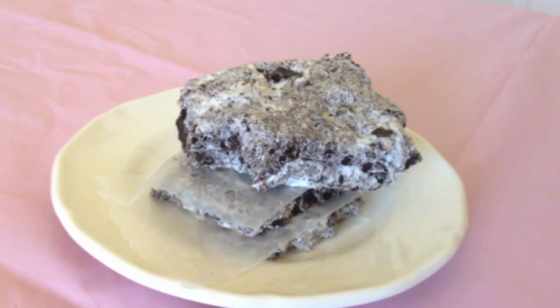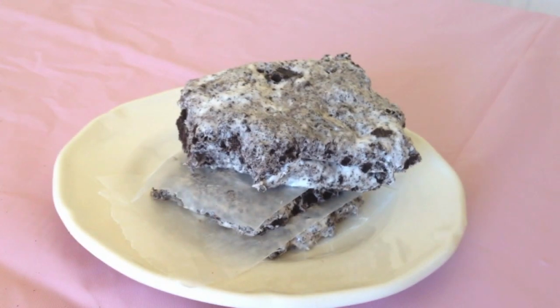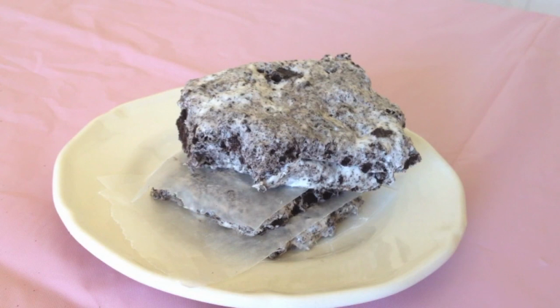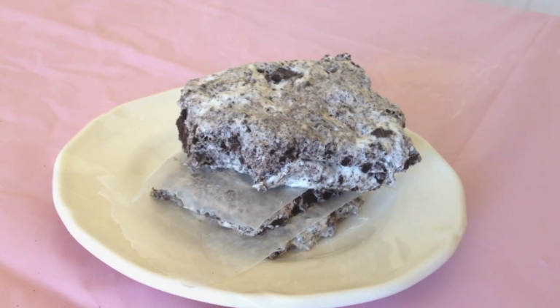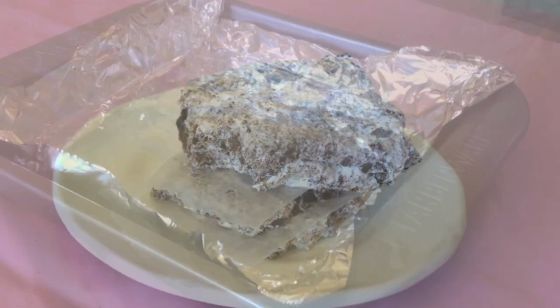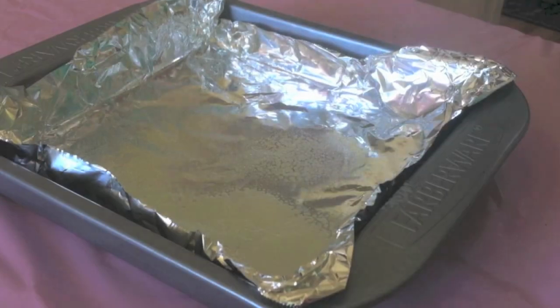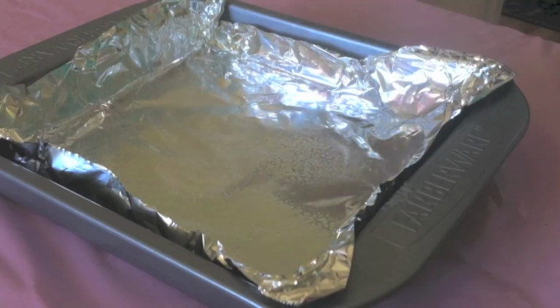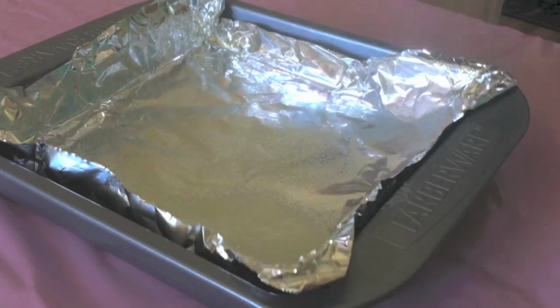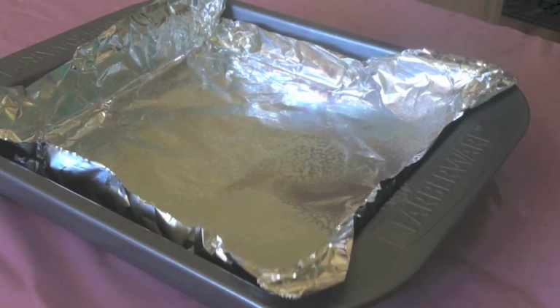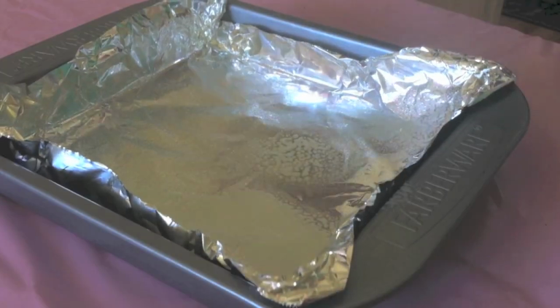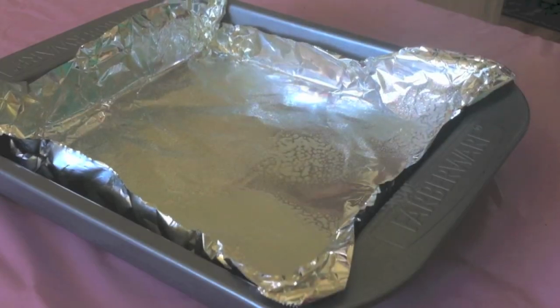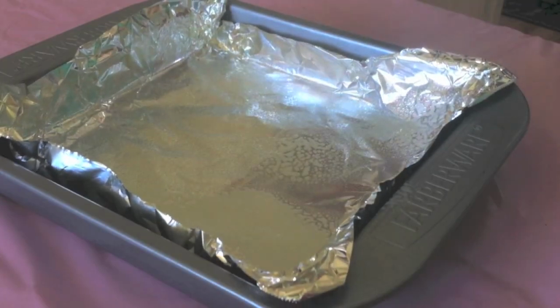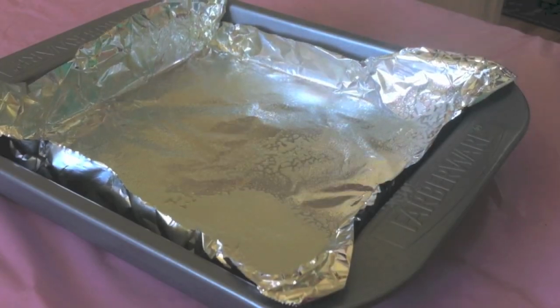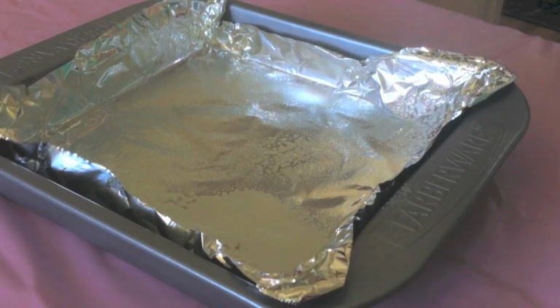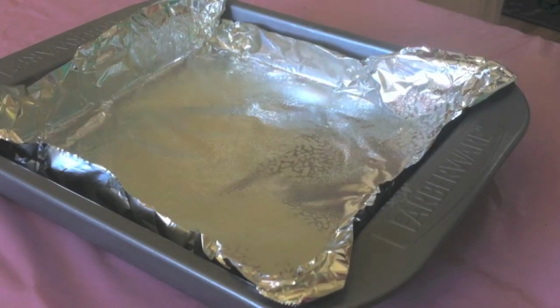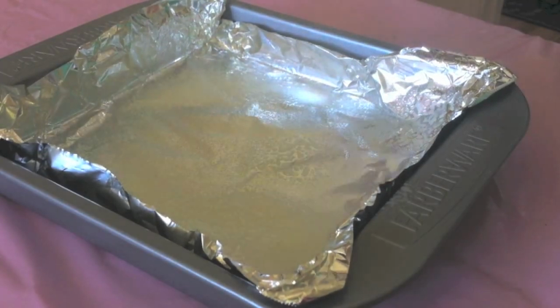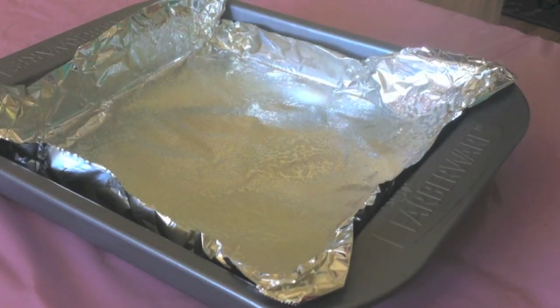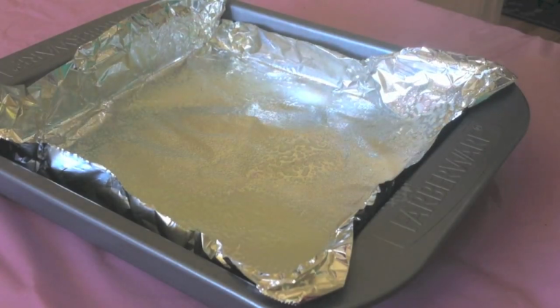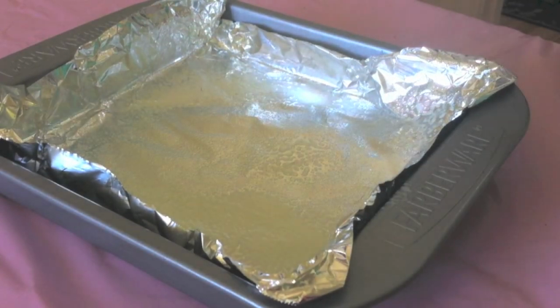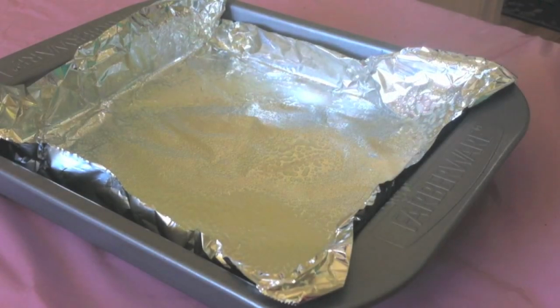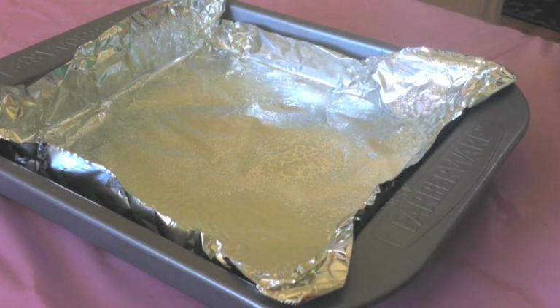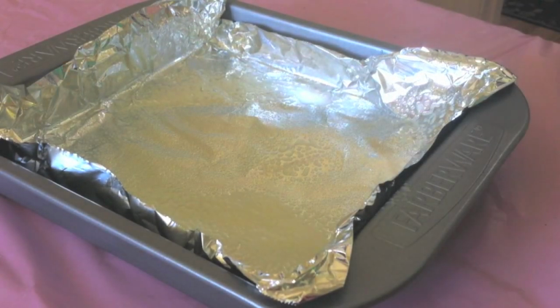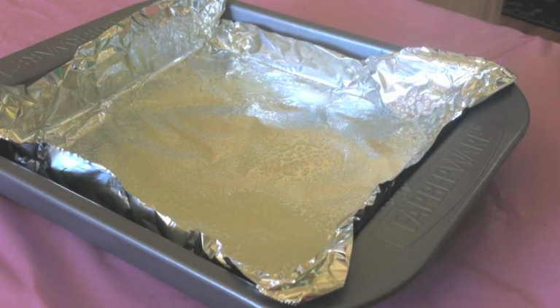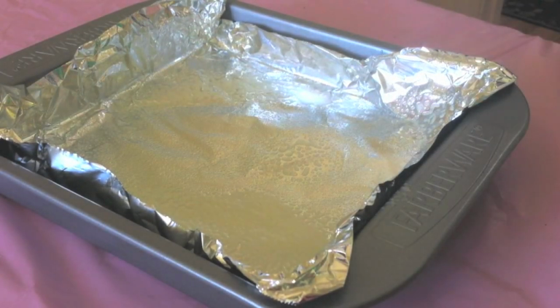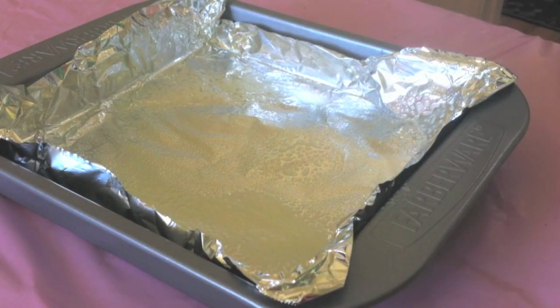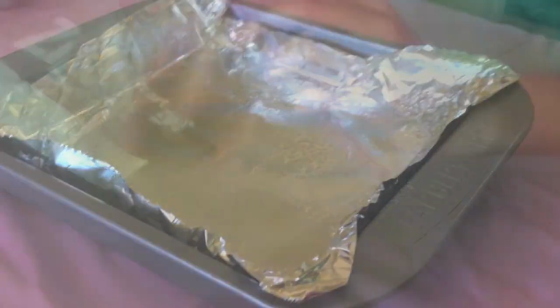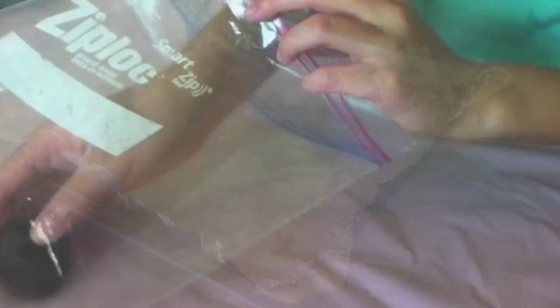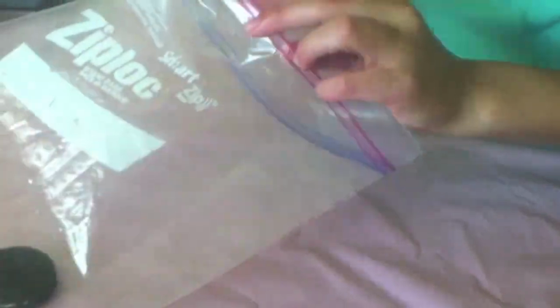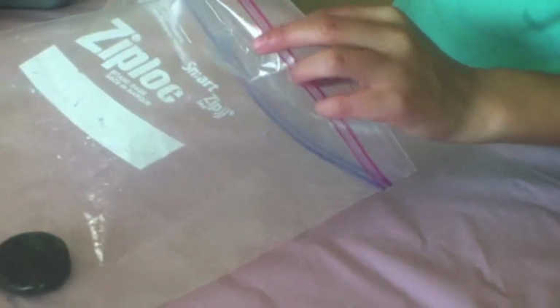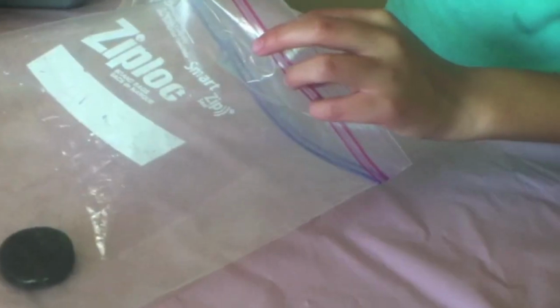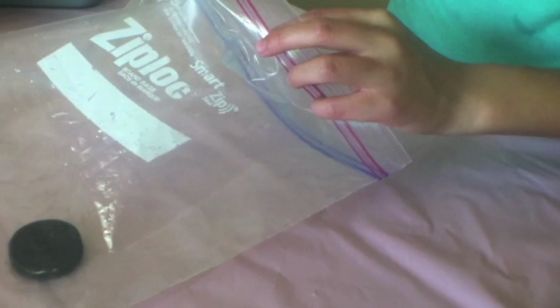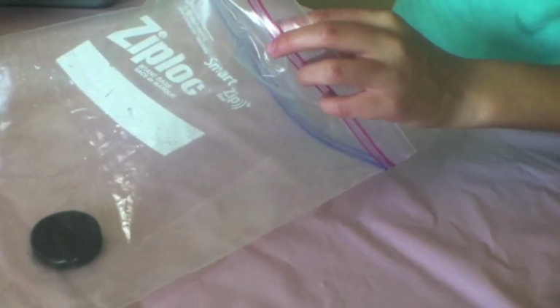First off, you want to prepare your baking pan by lining it with some aluminum foil and spraying it with some cooking spray.